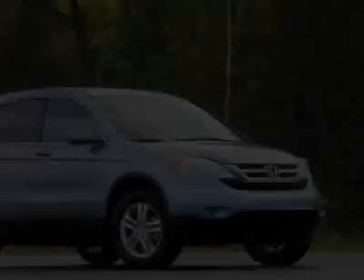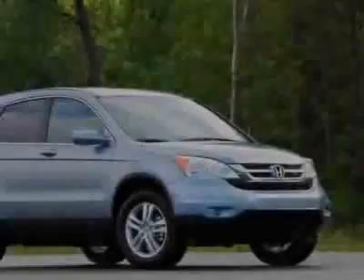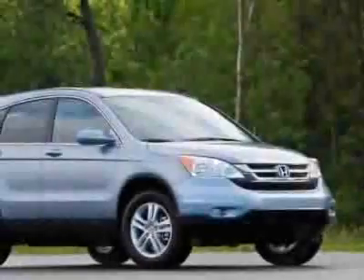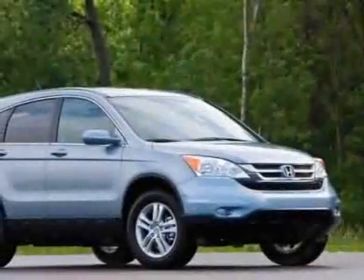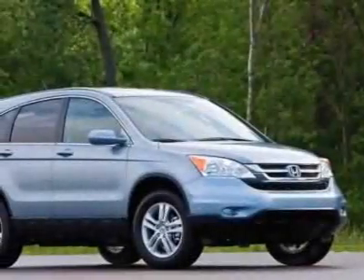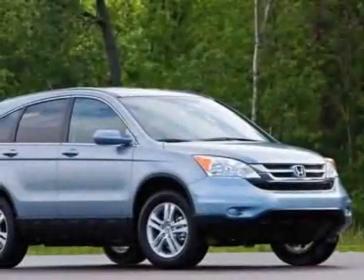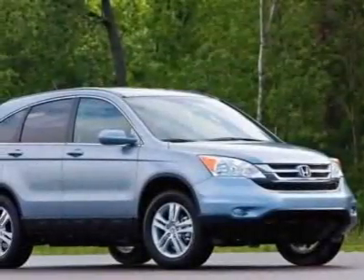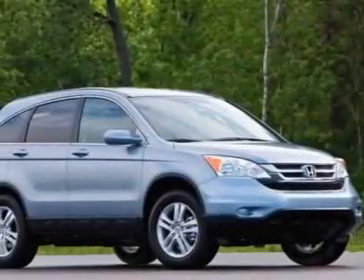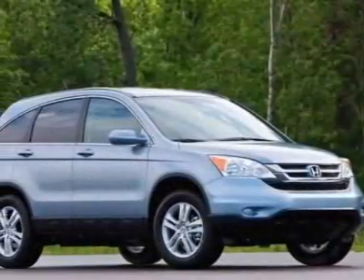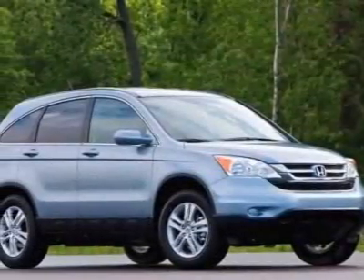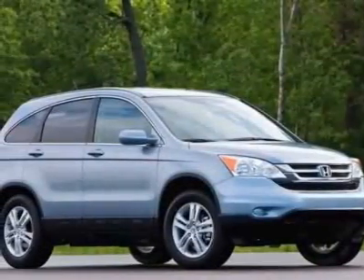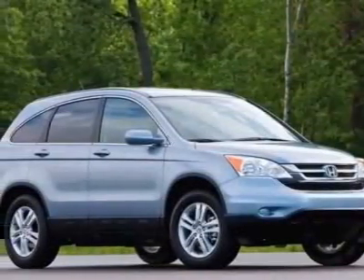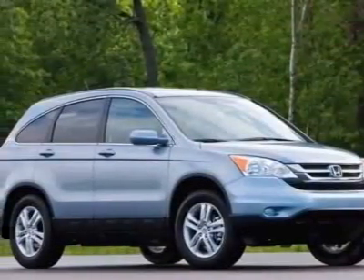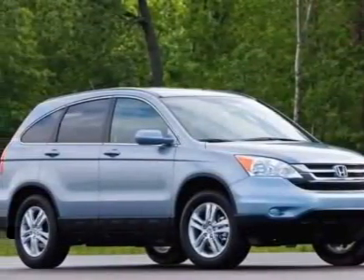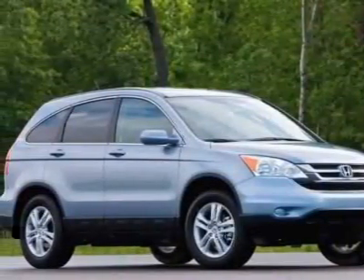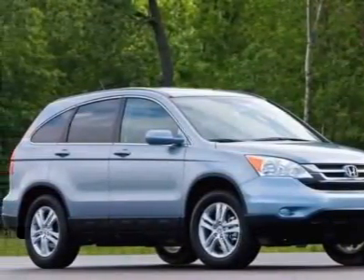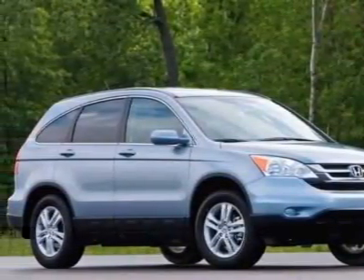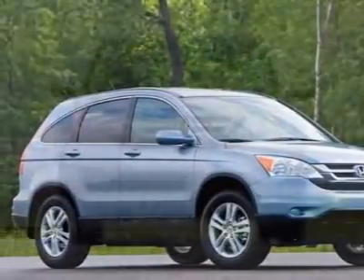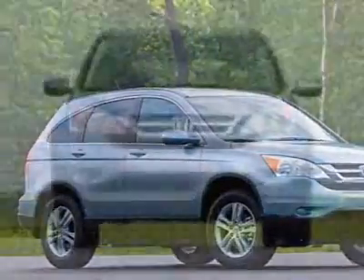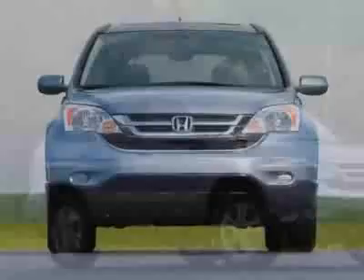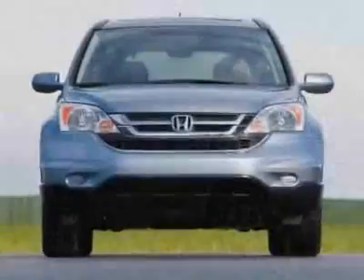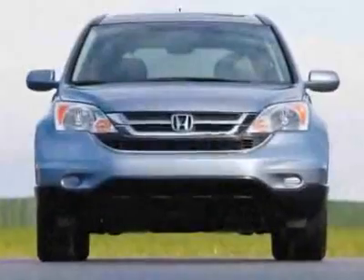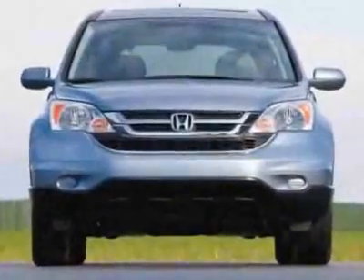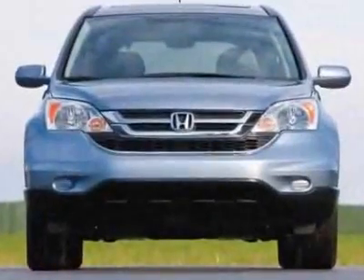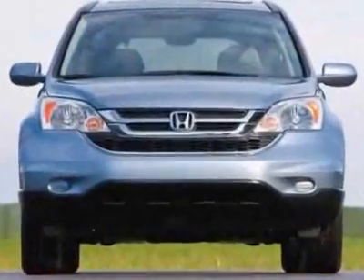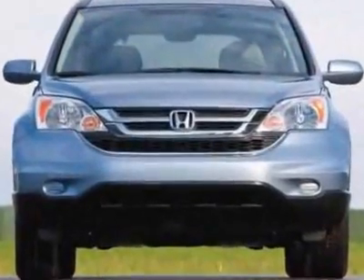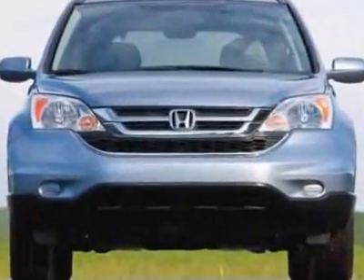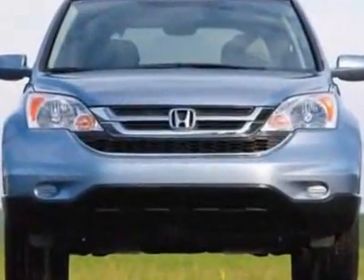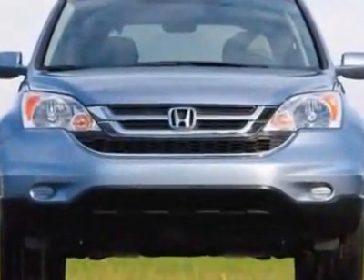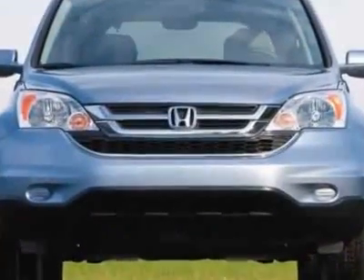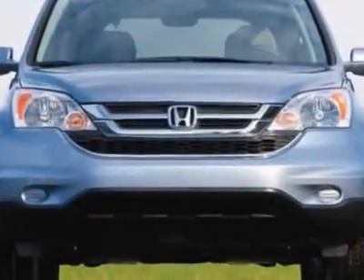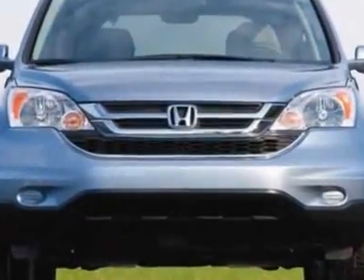Come take a look at this new 2010 Honda CR-V. For your protection, this vehicle has a full factory warranty.